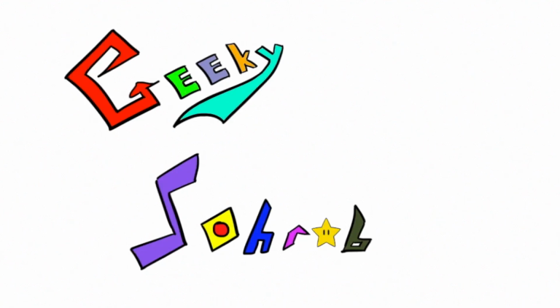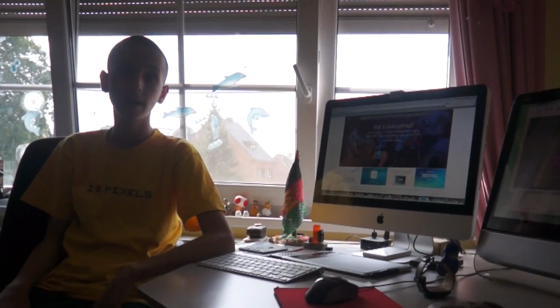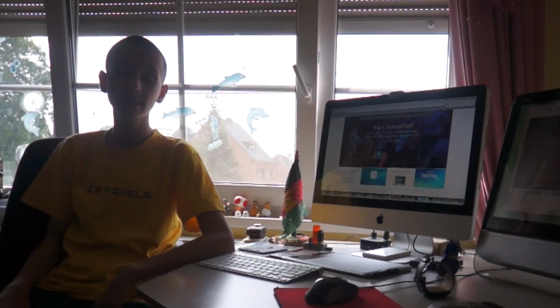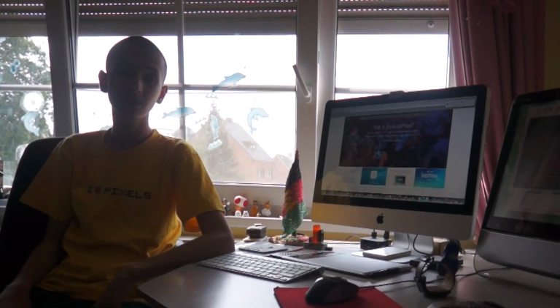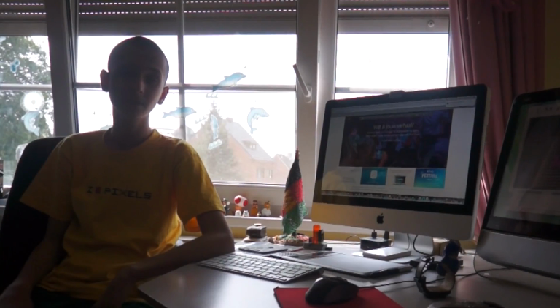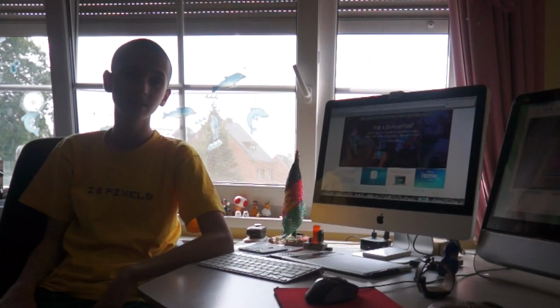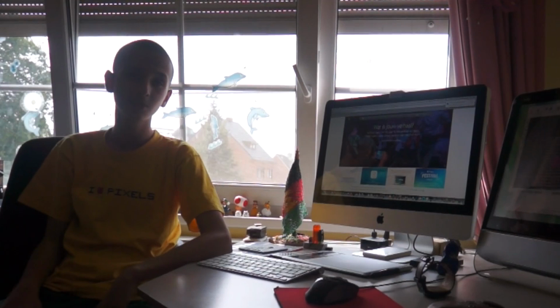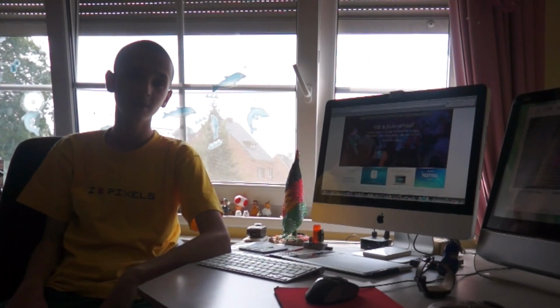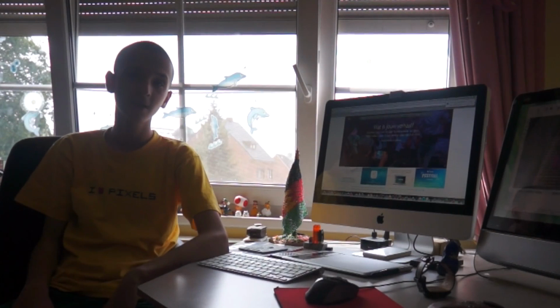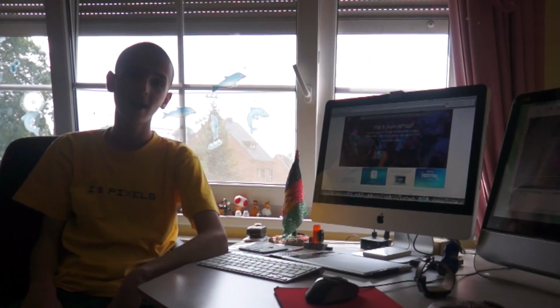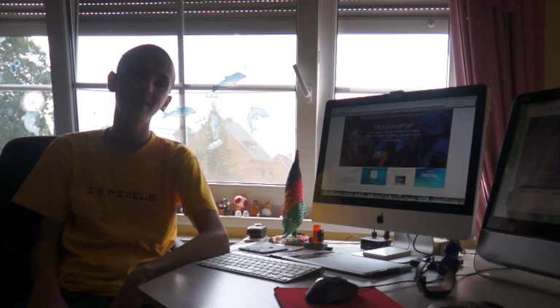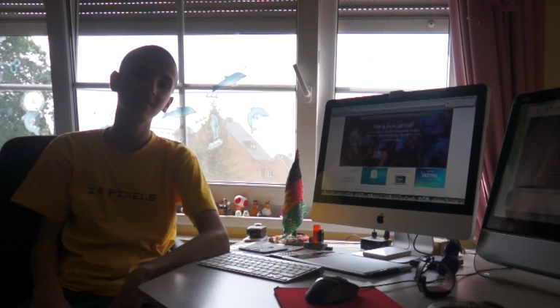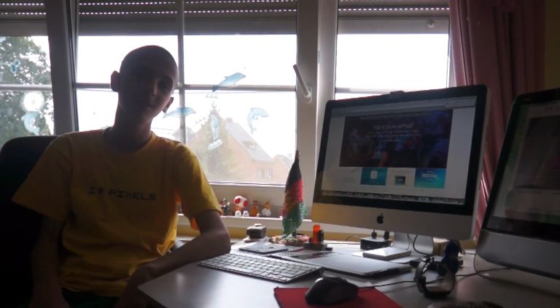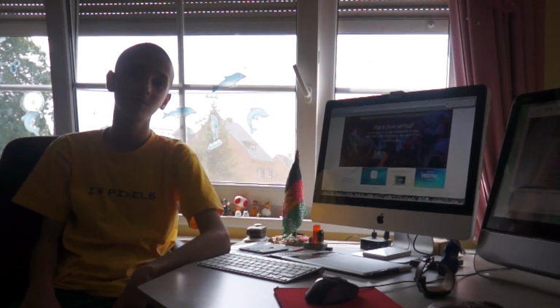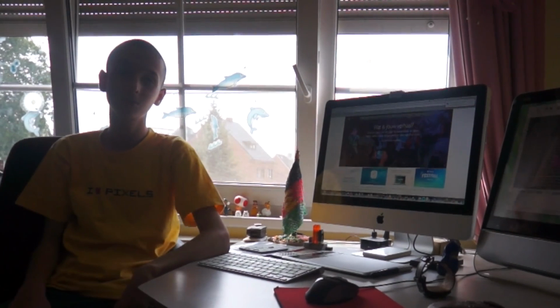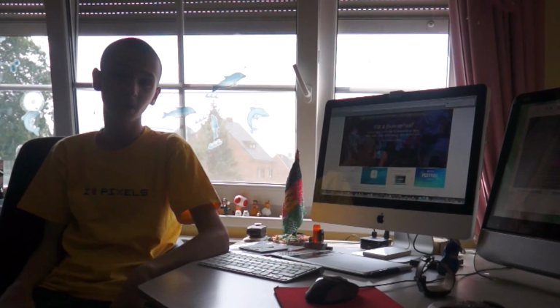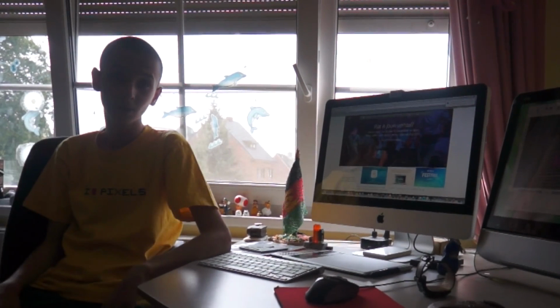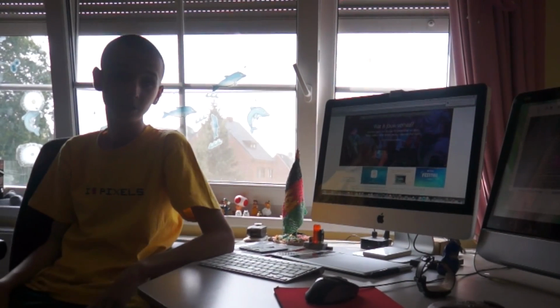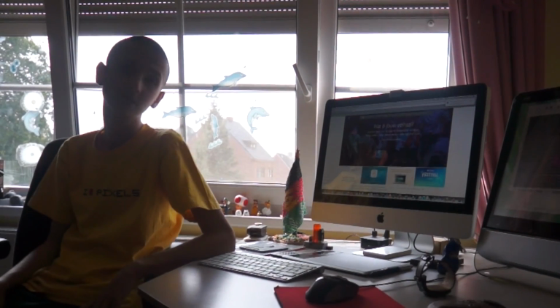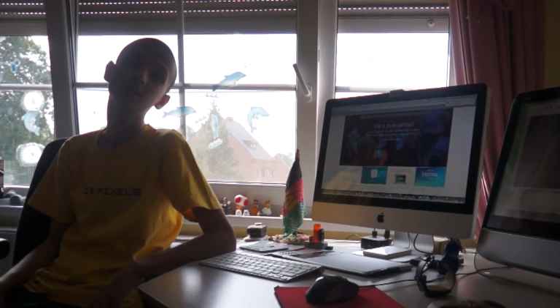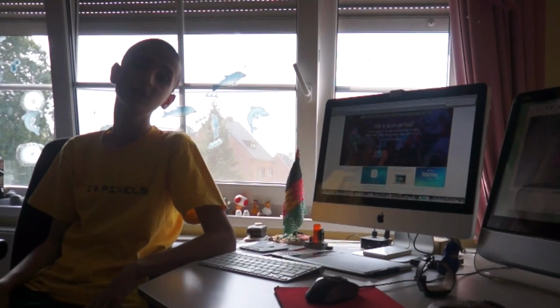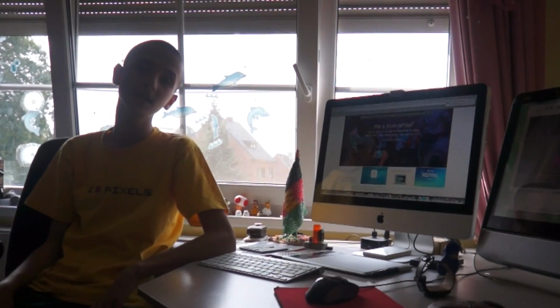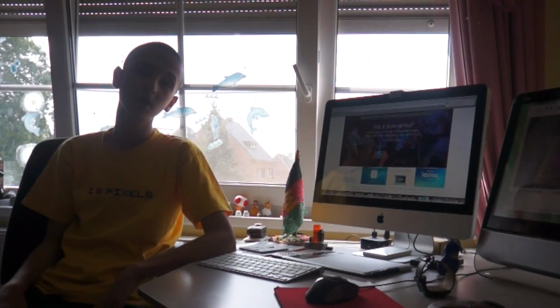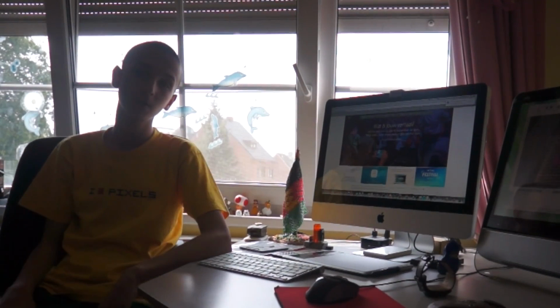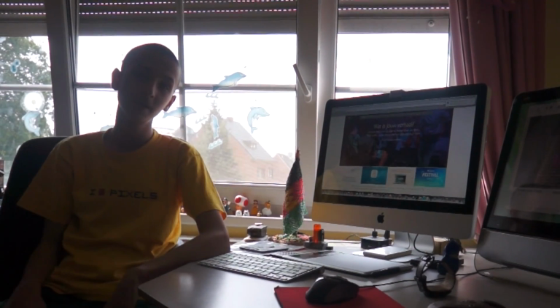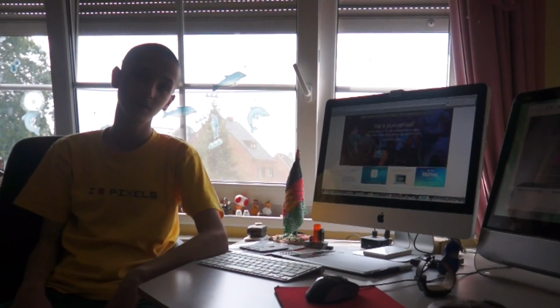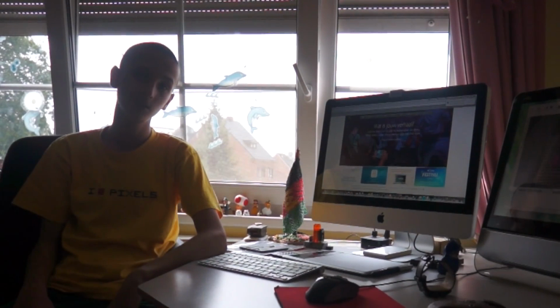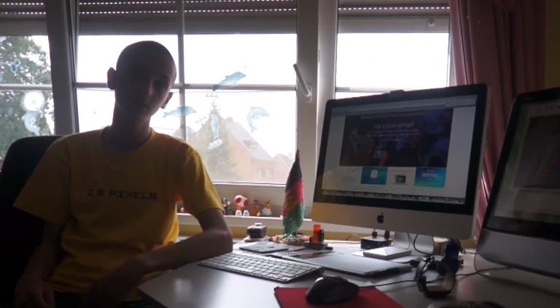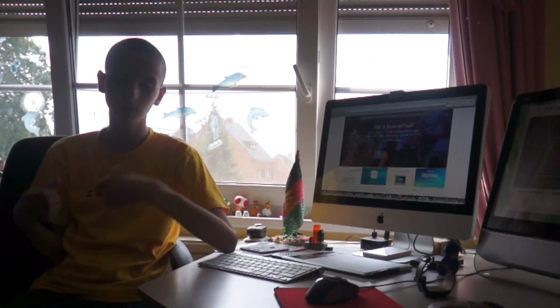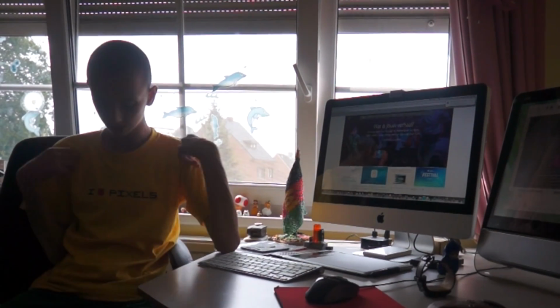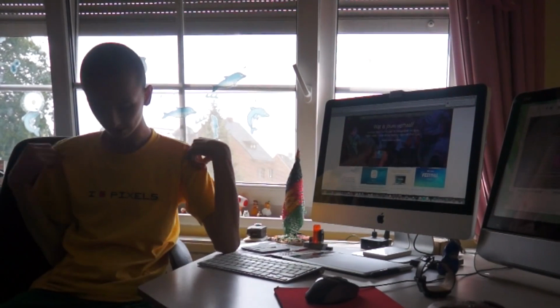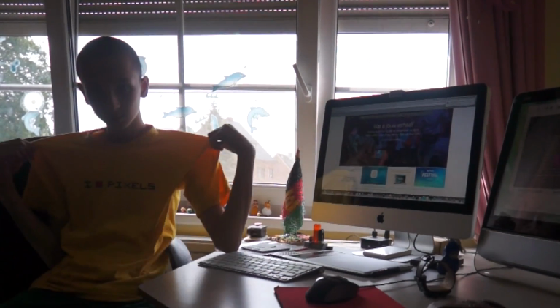Hey guys, how are you? GeekySorb here and this video is brought to you by KoiChurts. Check them out for amazing t-shirts just like this.